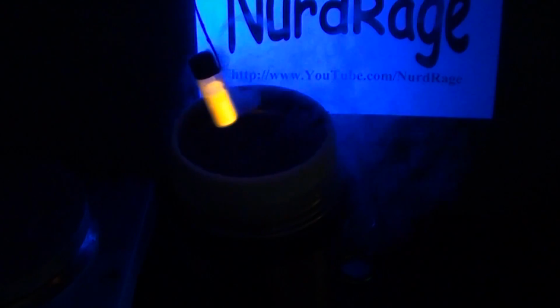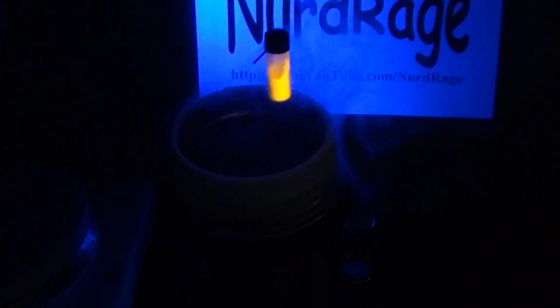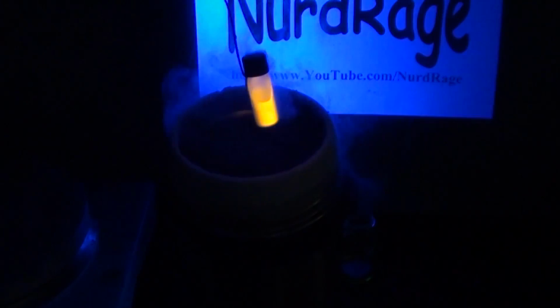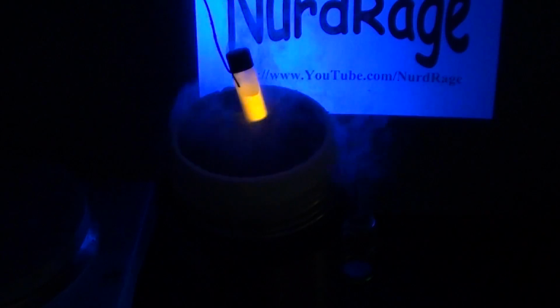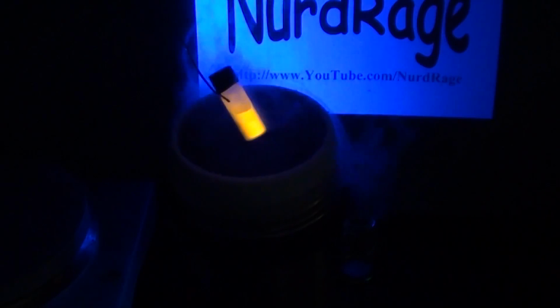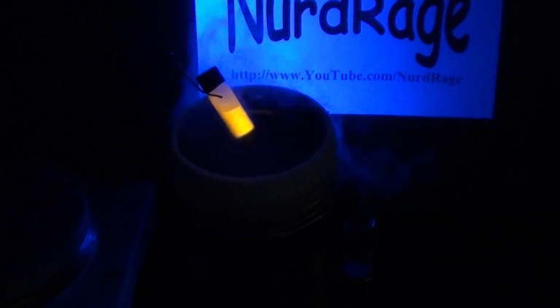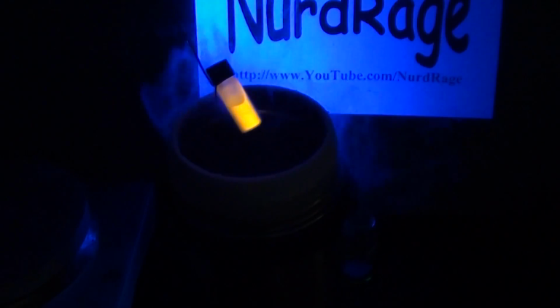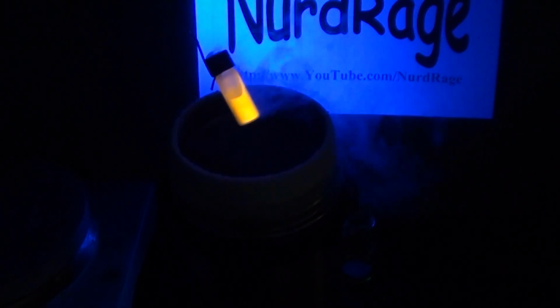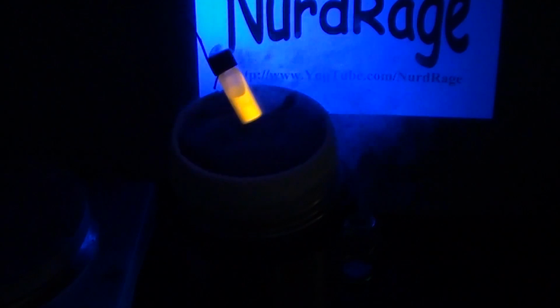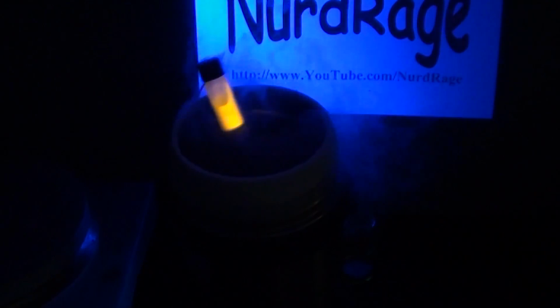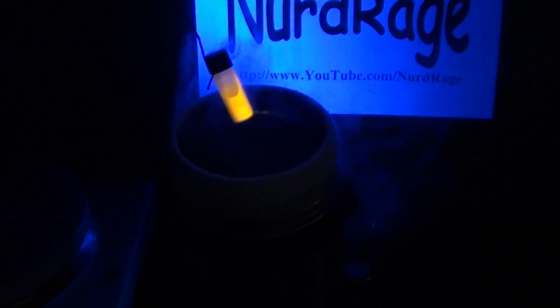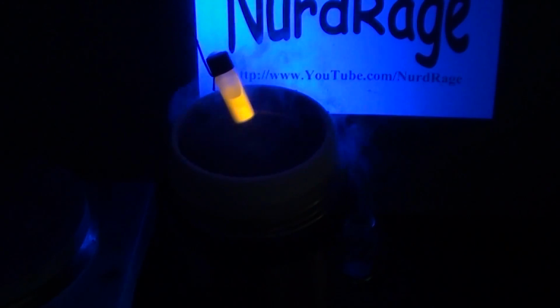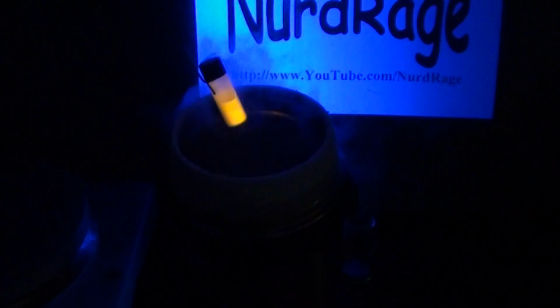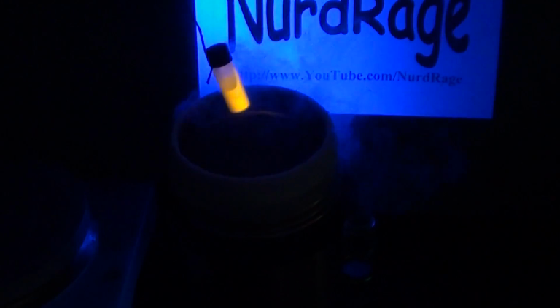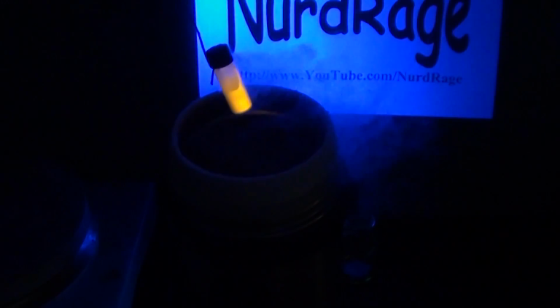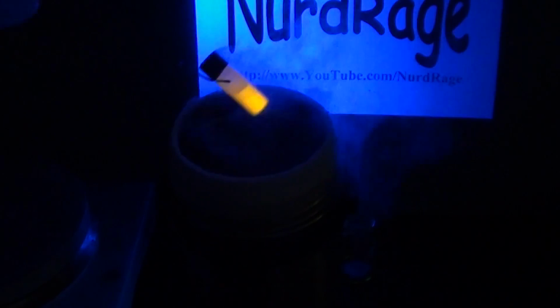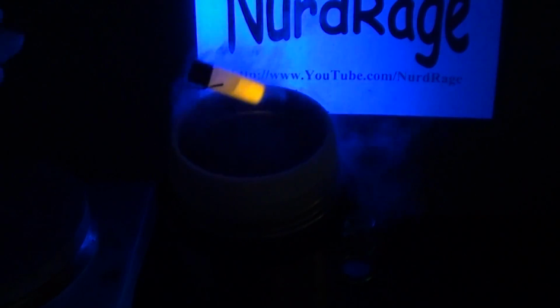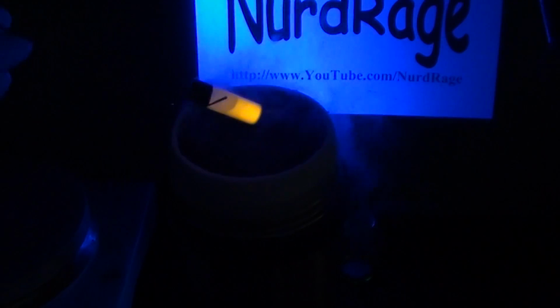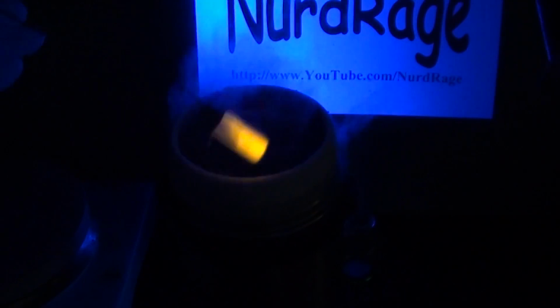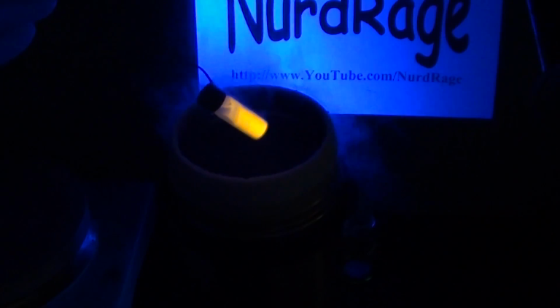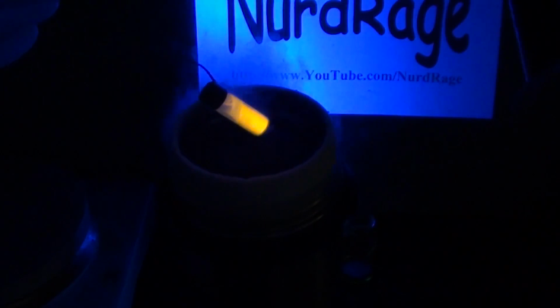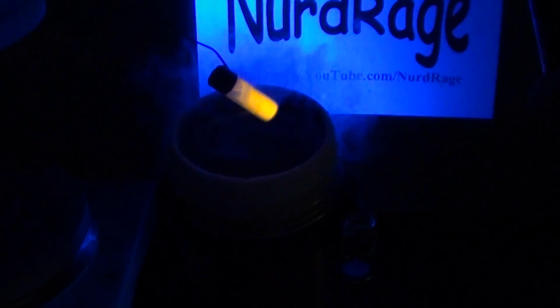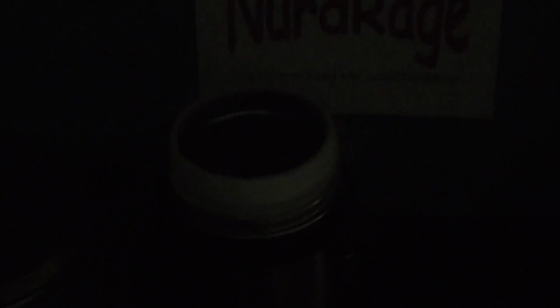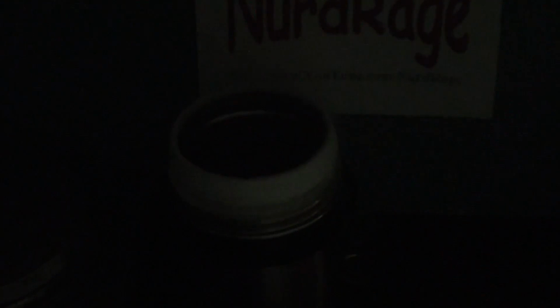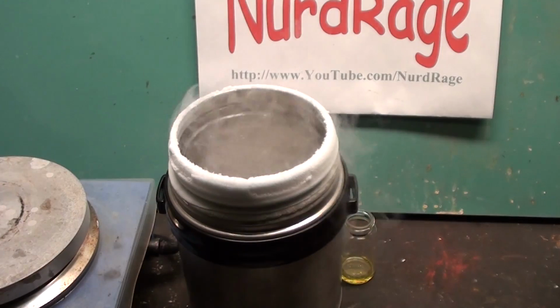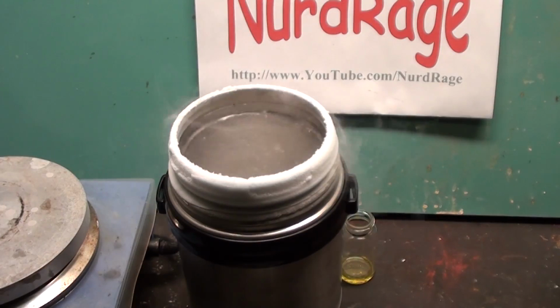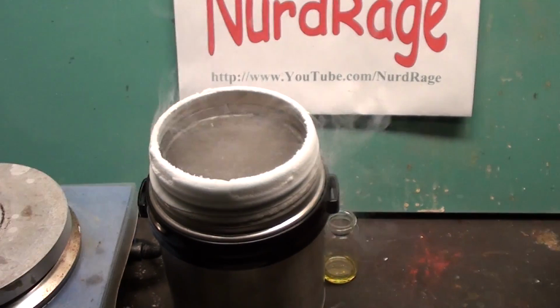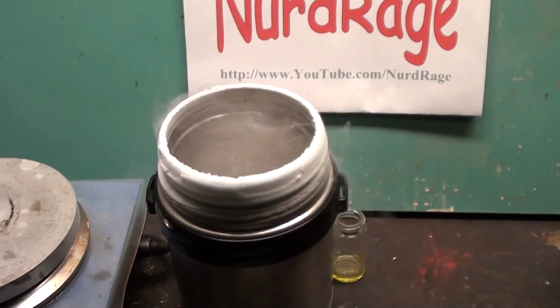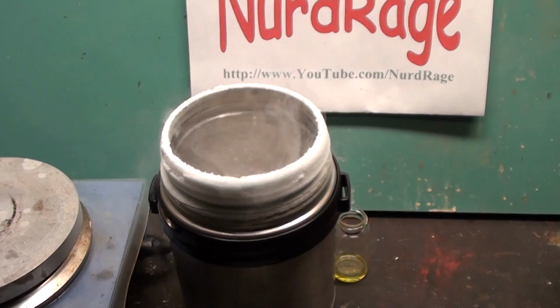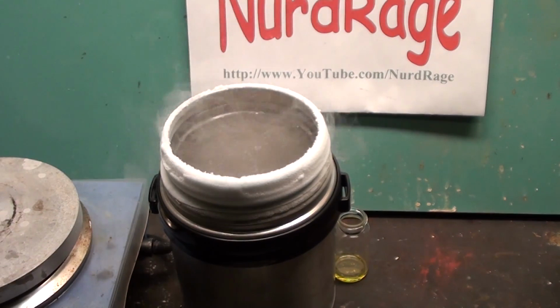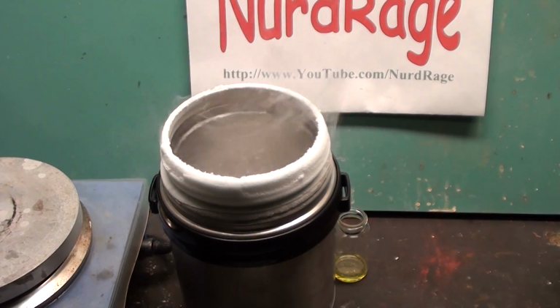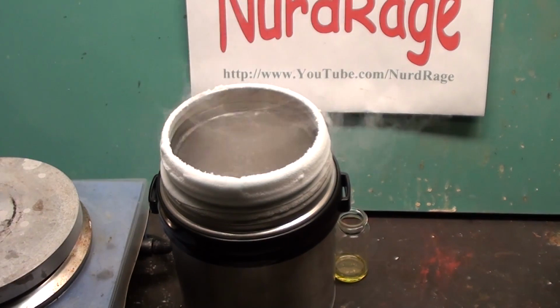And there we have it — fluorescence of tris-pyridine copper iodide. But there are still more experiments to do.